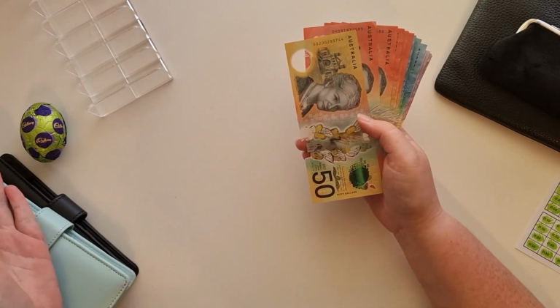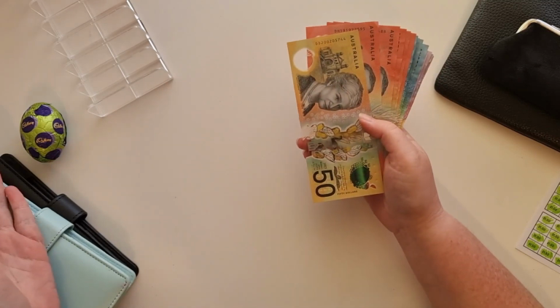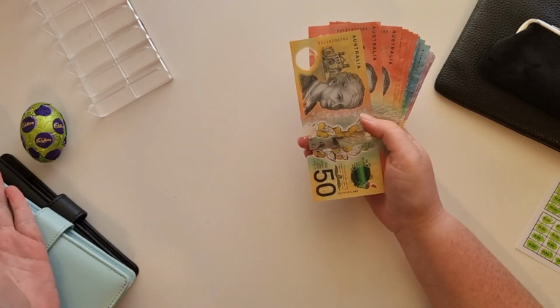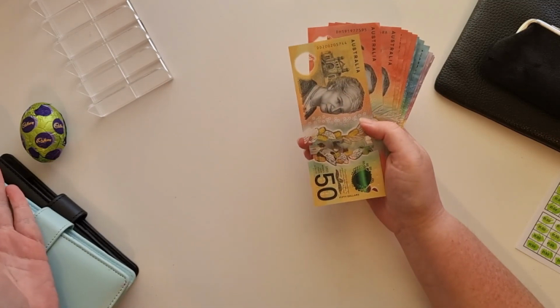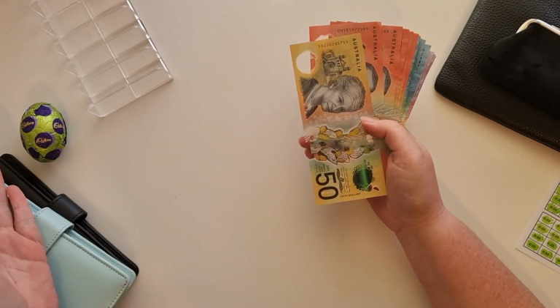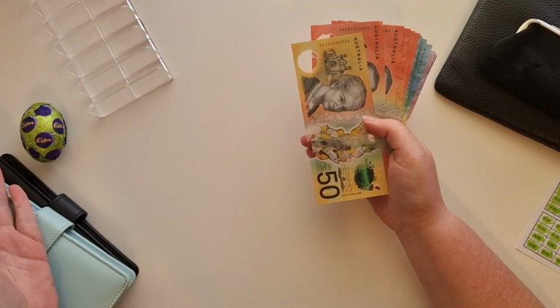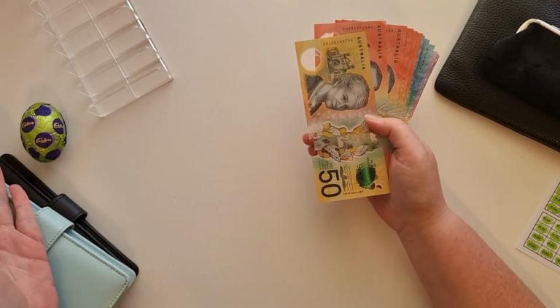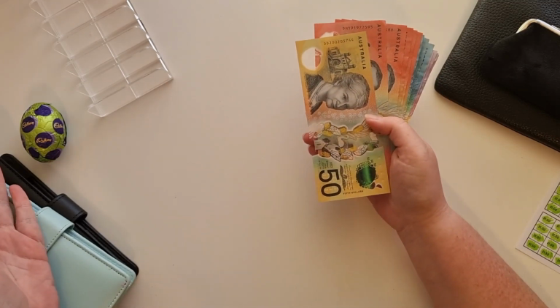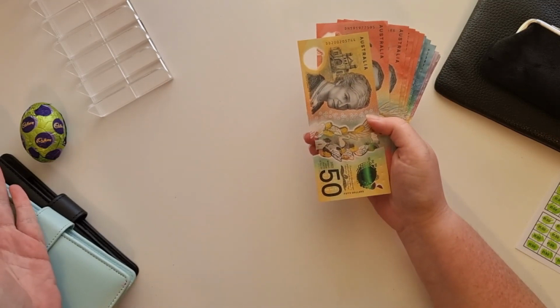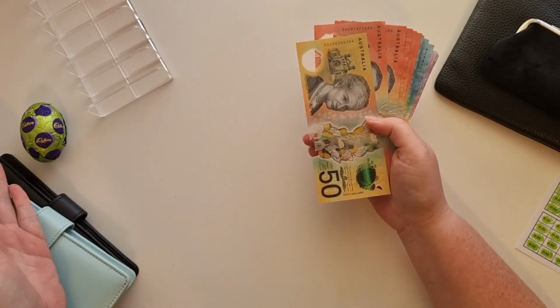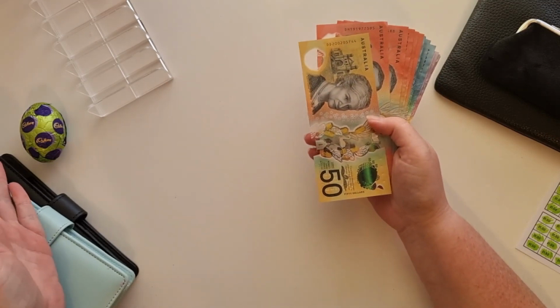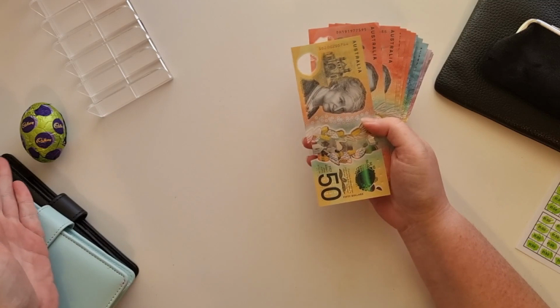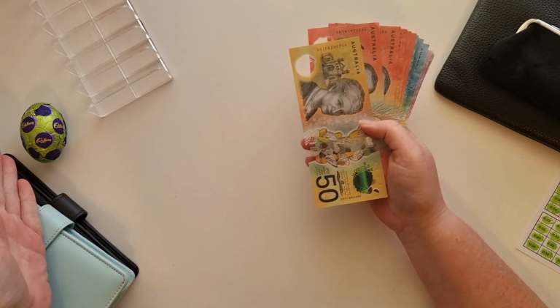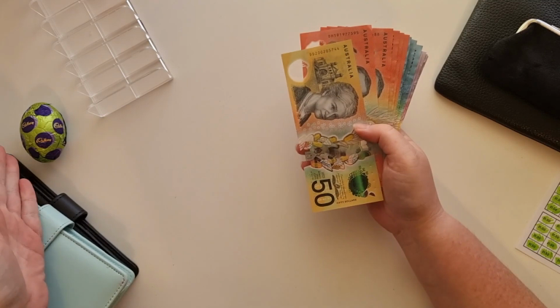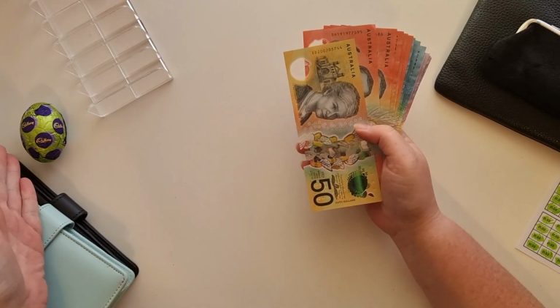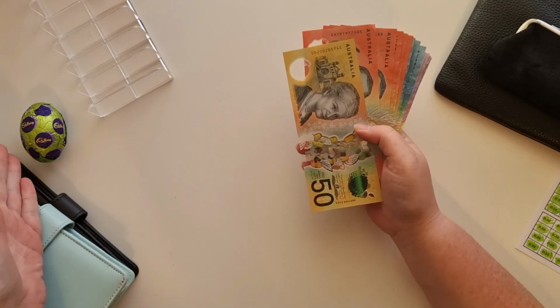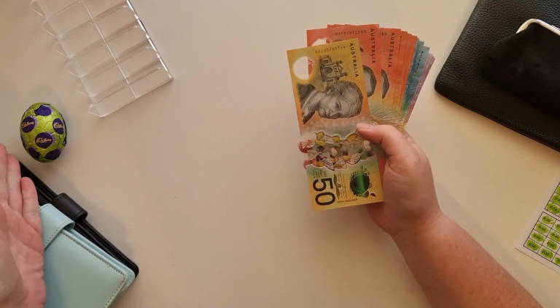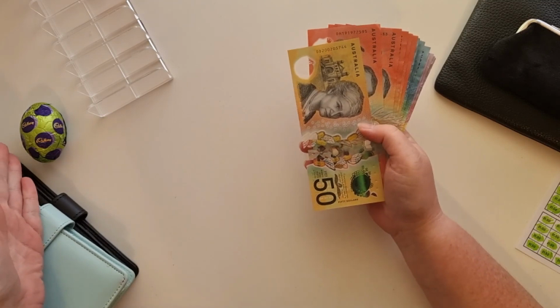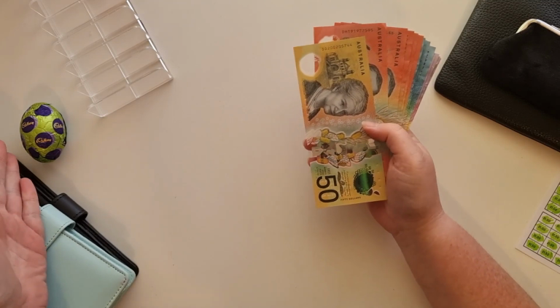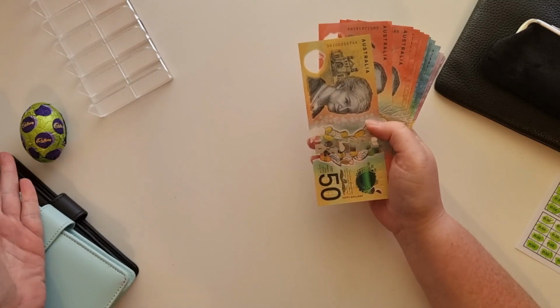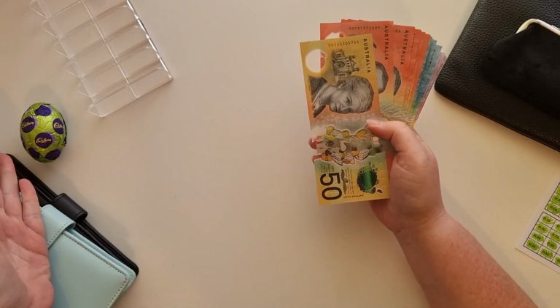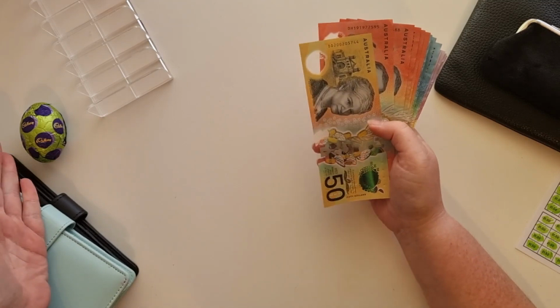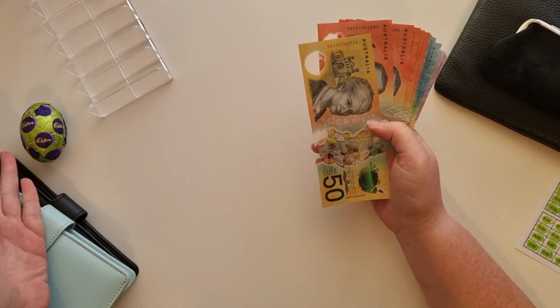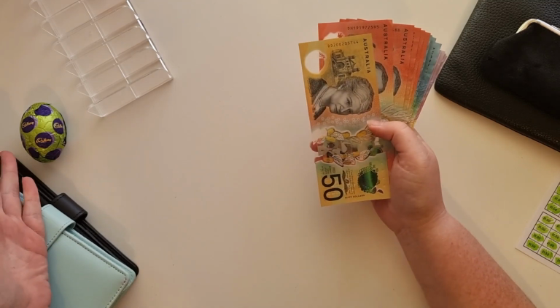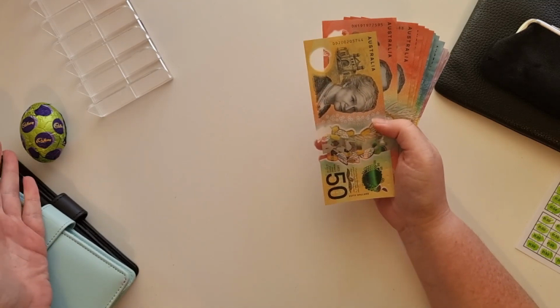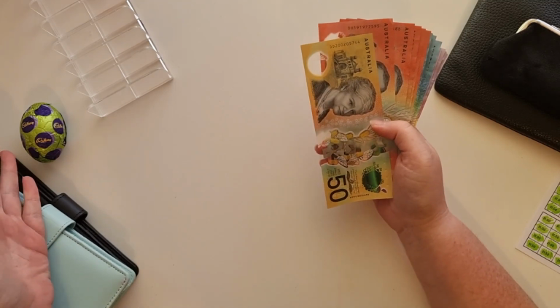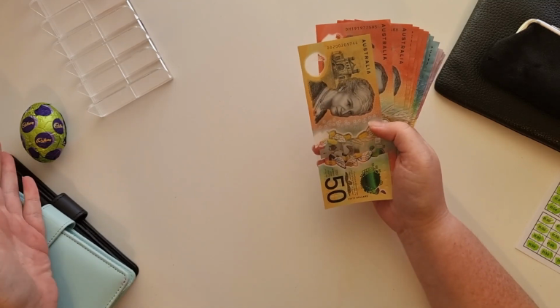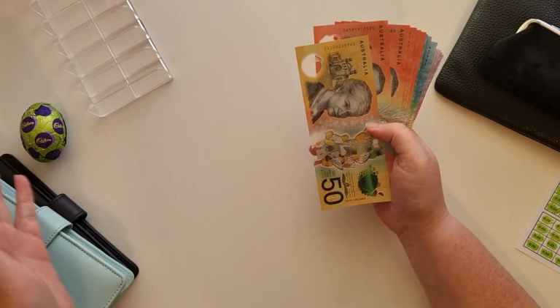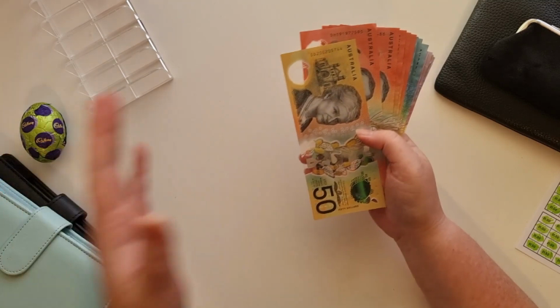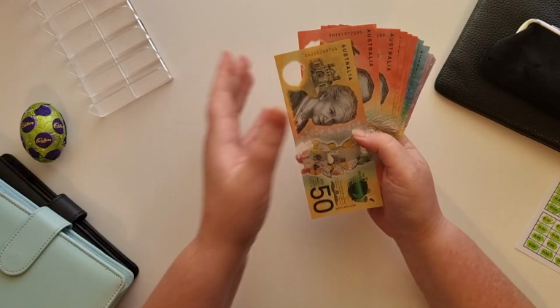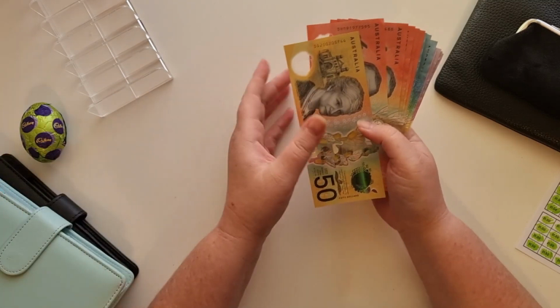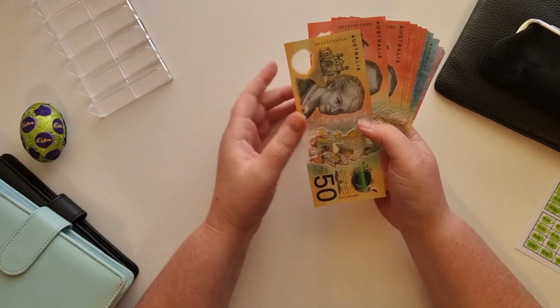If you are celebrating today, happy Easter. I've got my Easter egg here. This is going to be my little treat for when I finish filming.